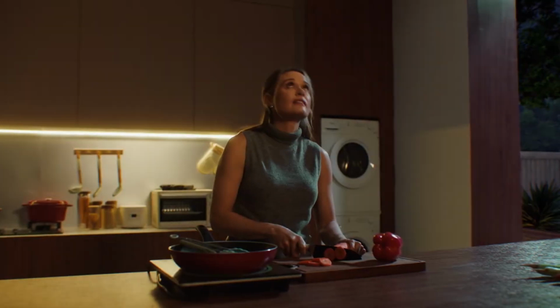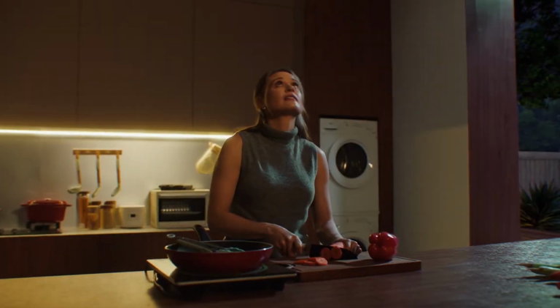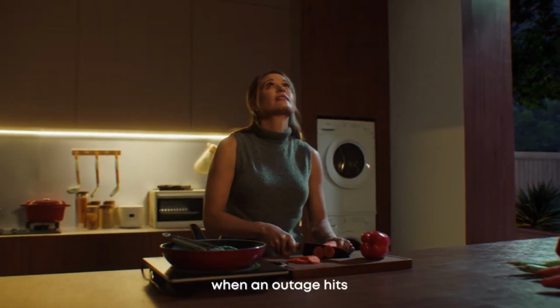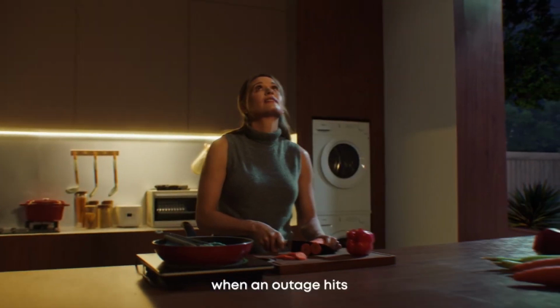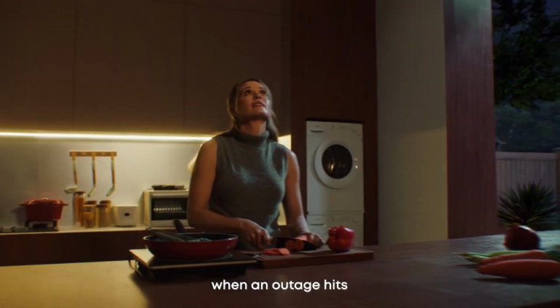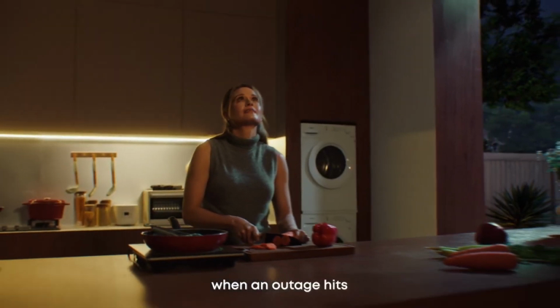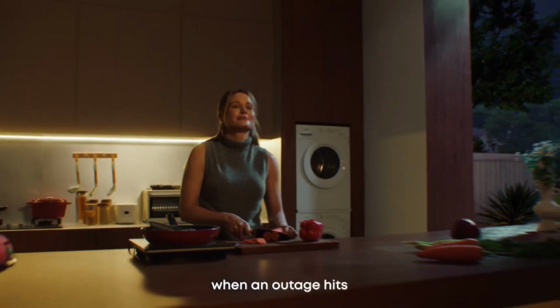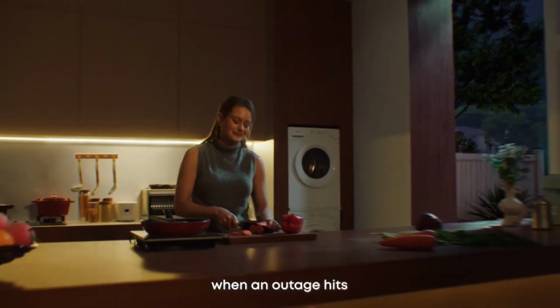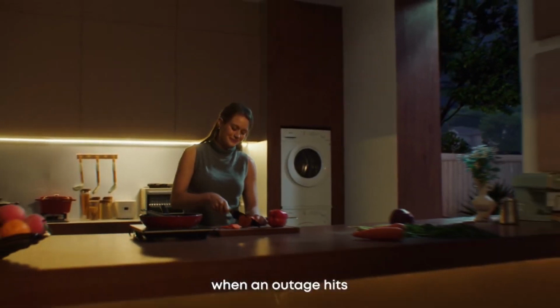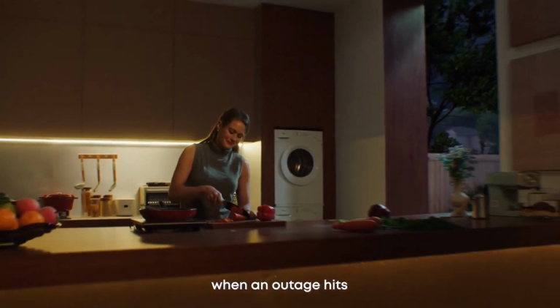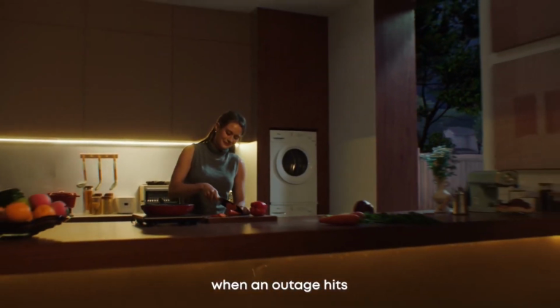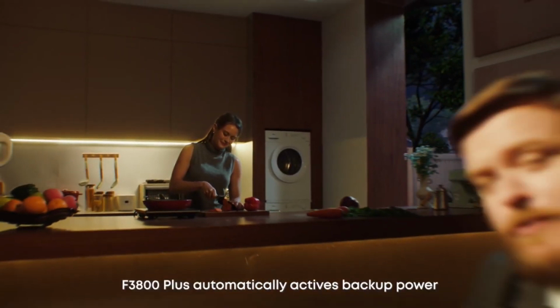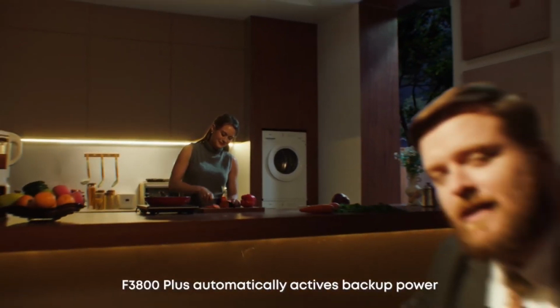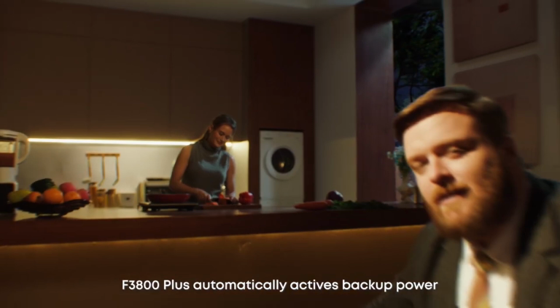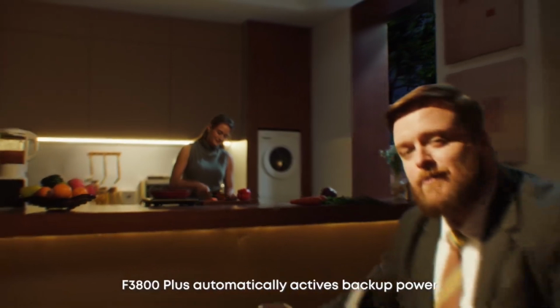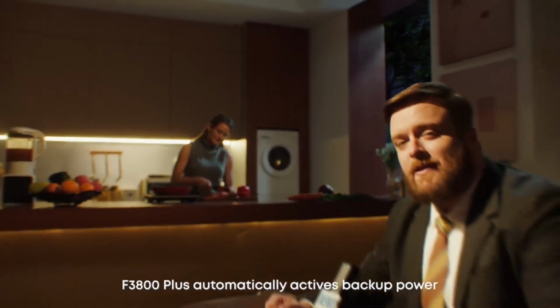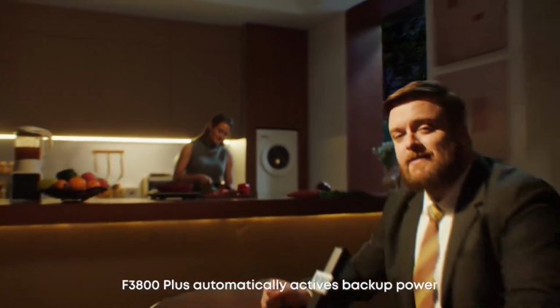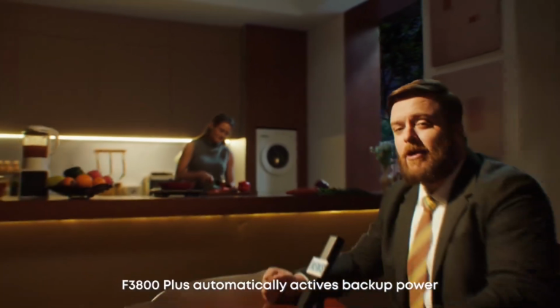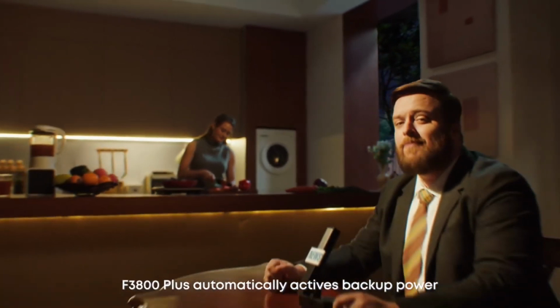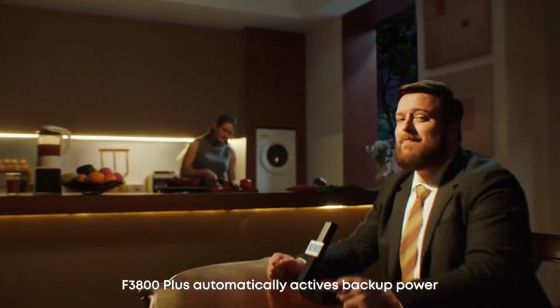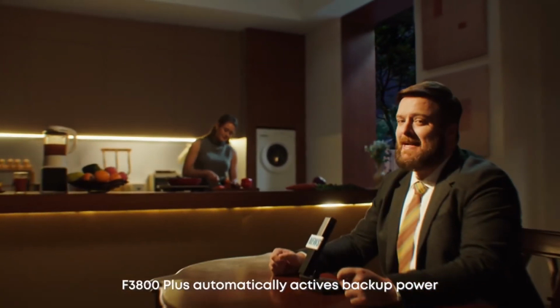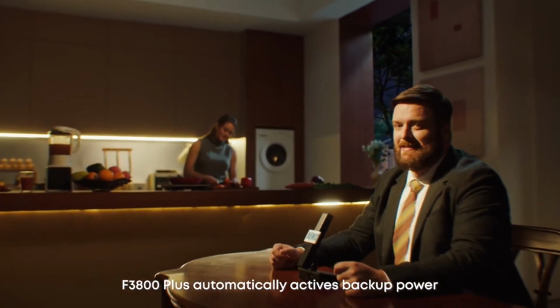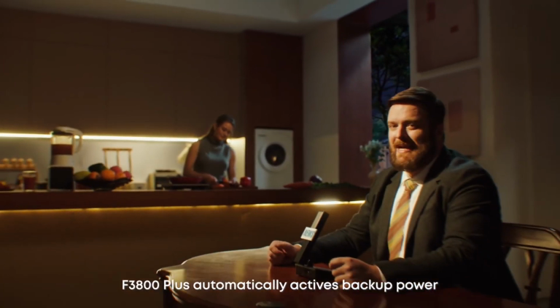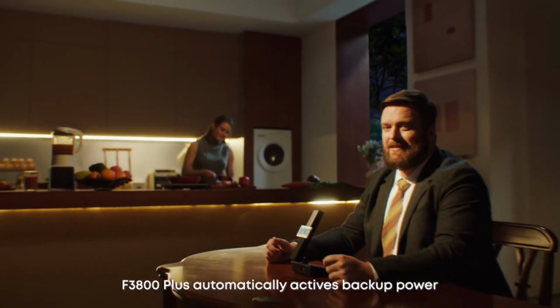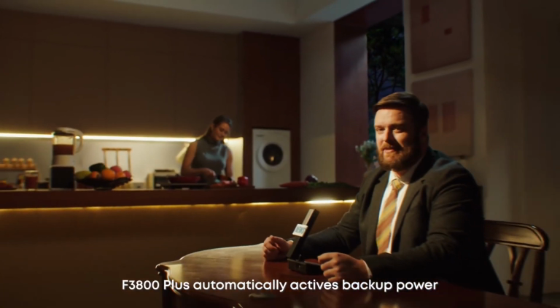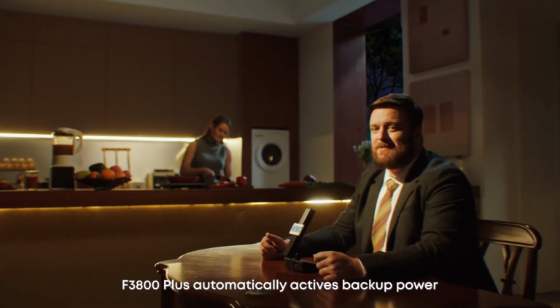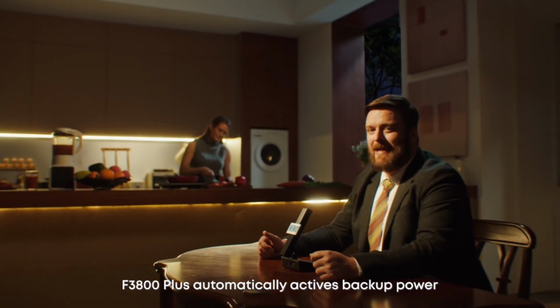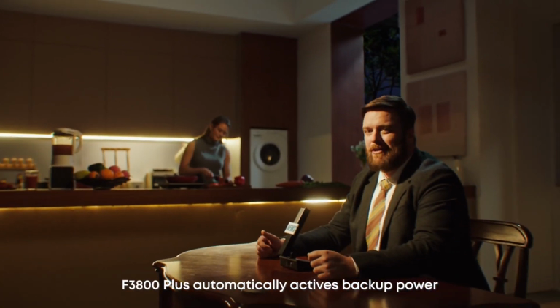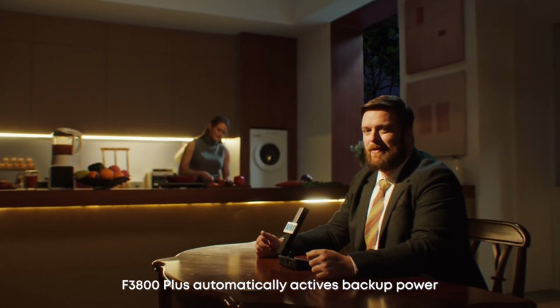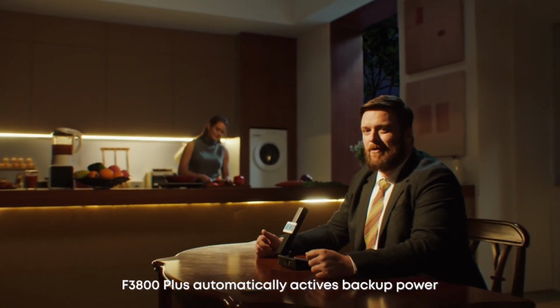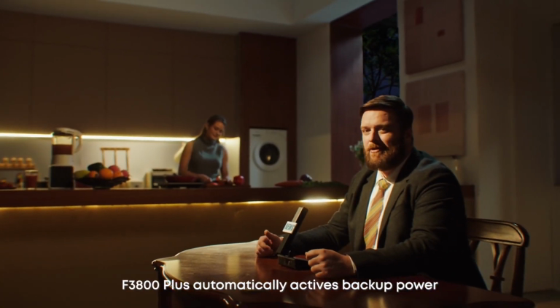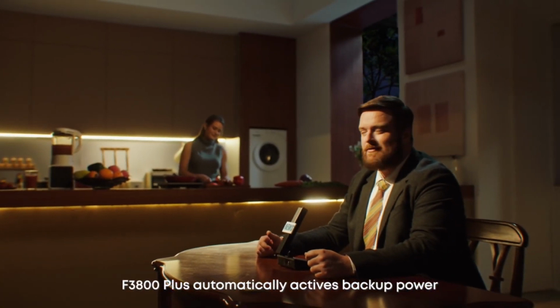When an outage hits, F3800 Plus automatically activates backup power.